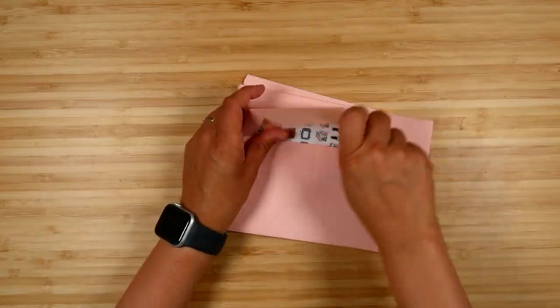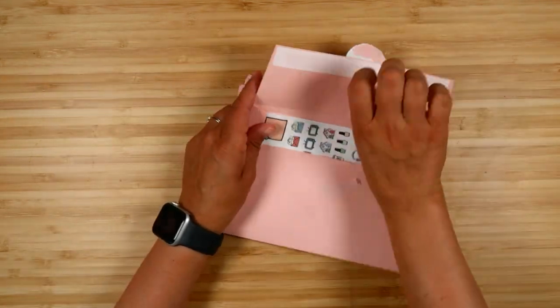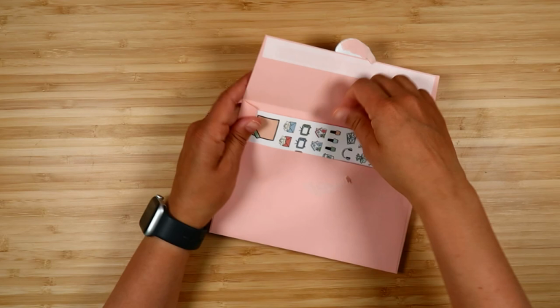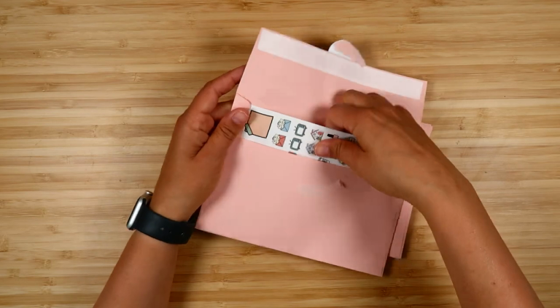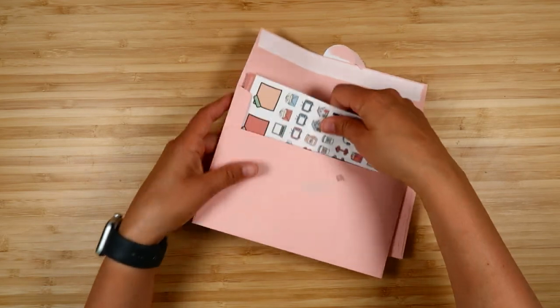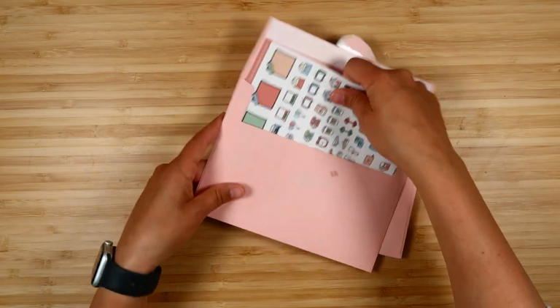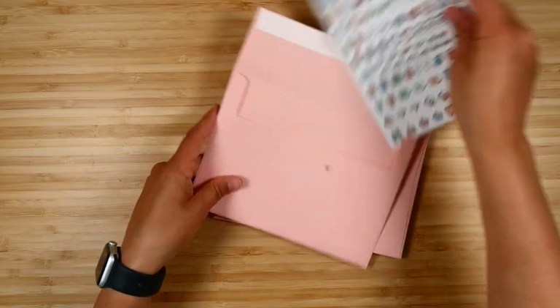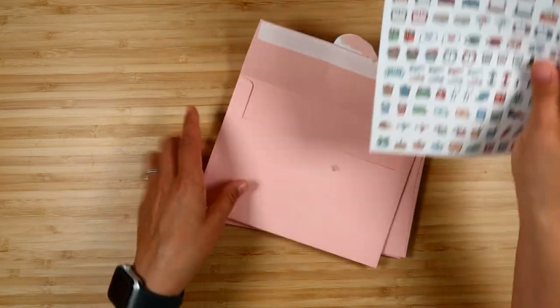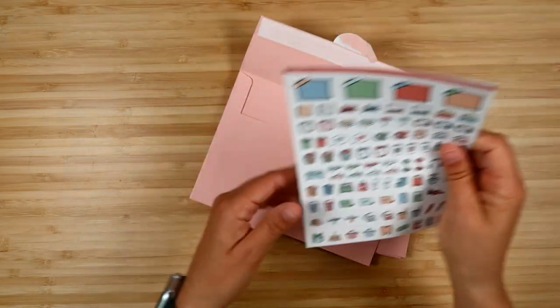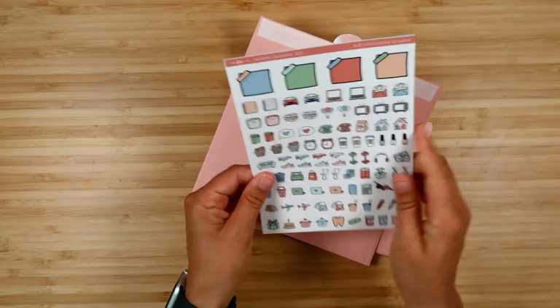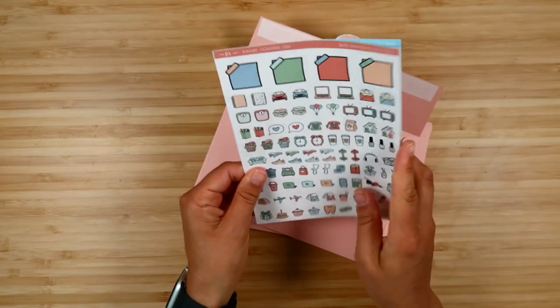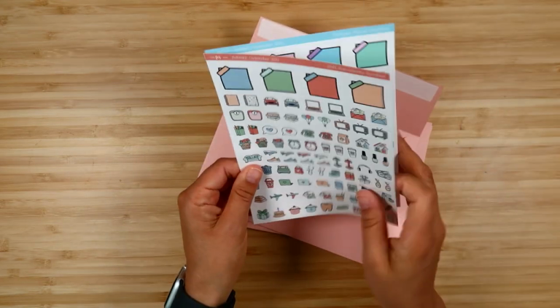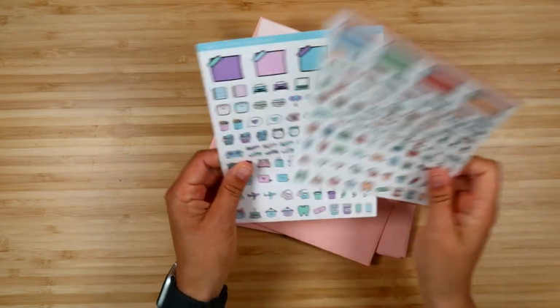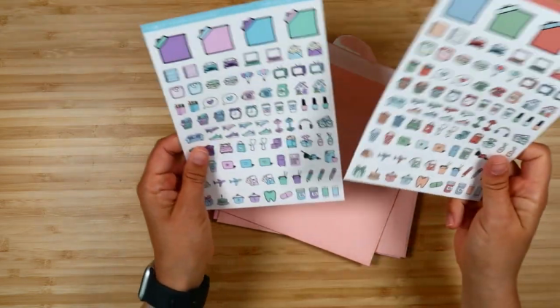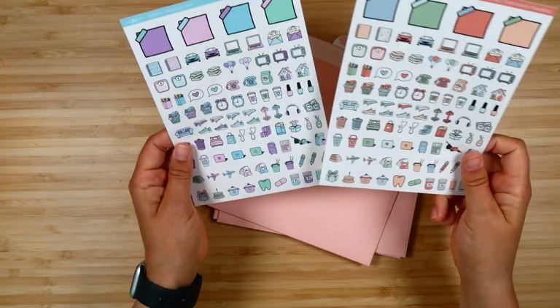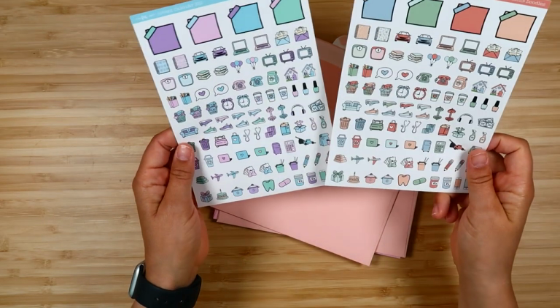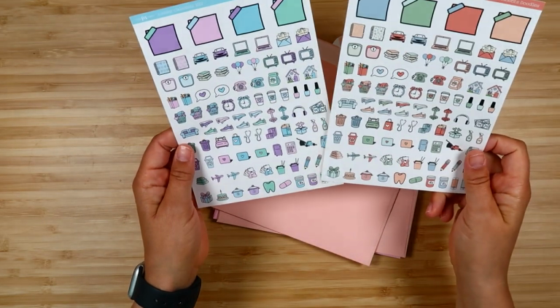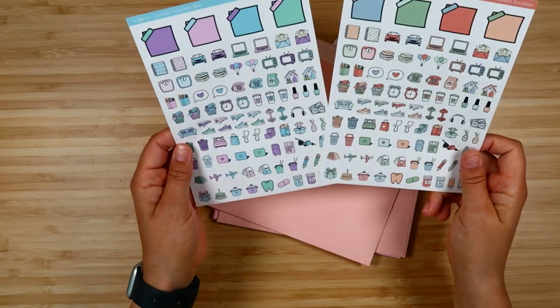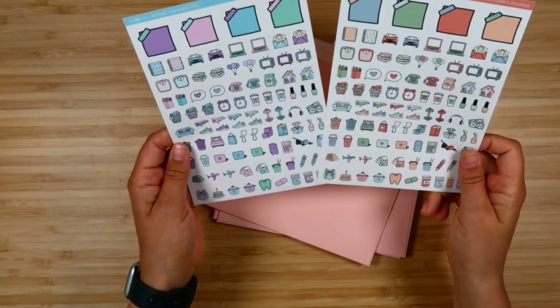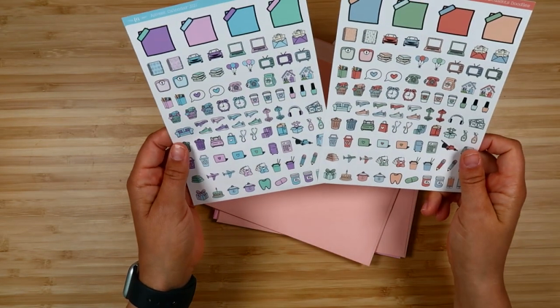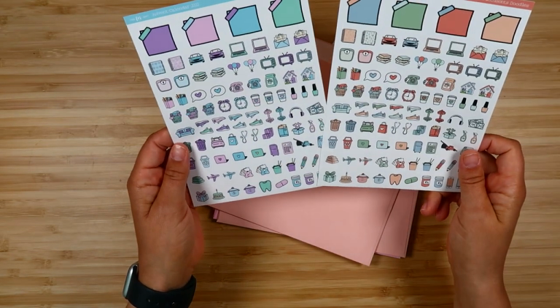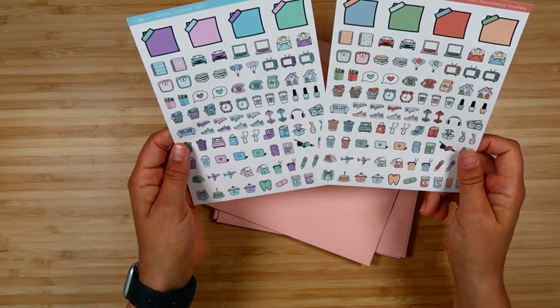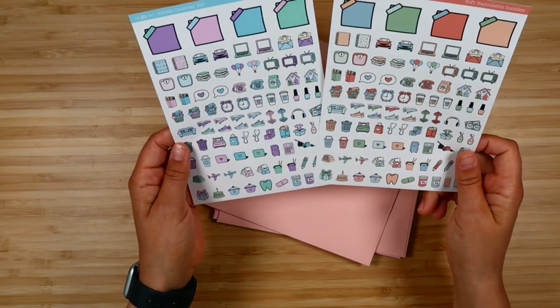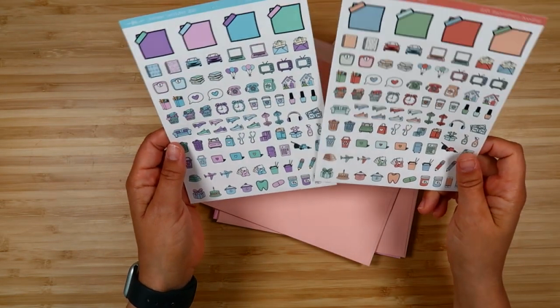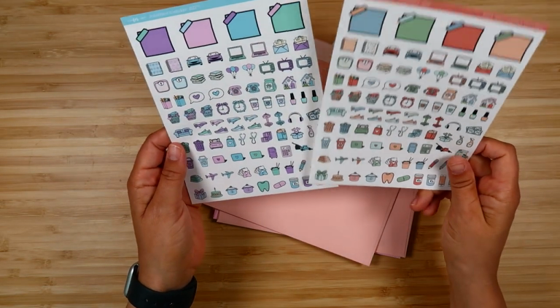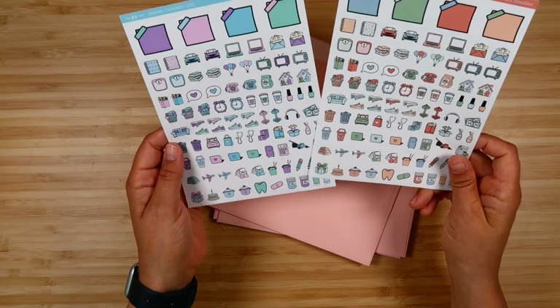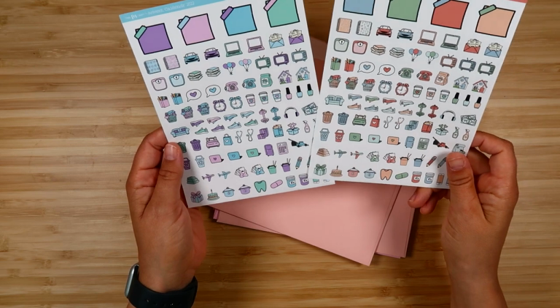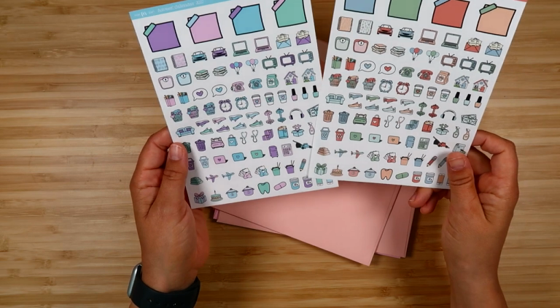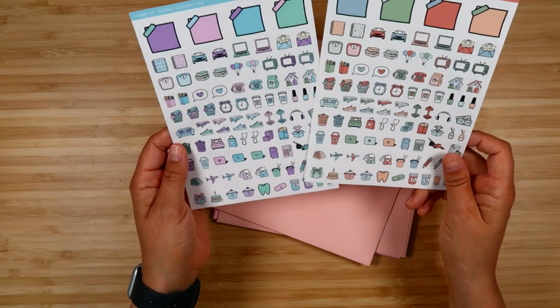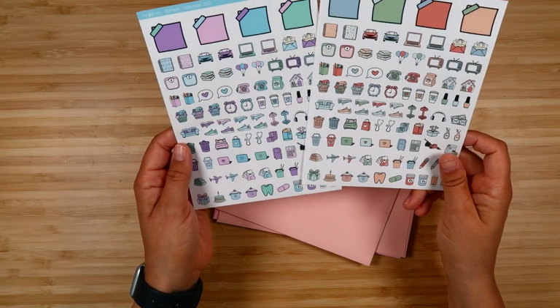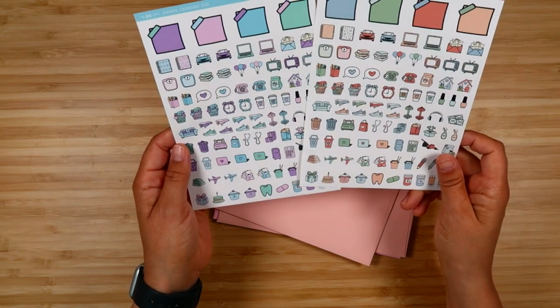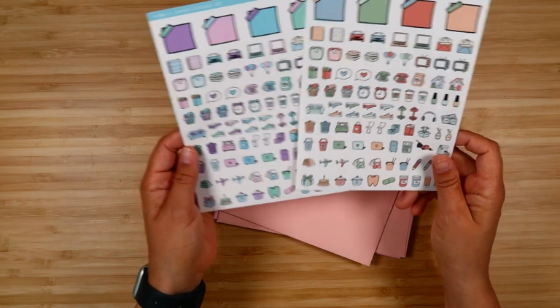Day fourteen, we've got assorted doodles for both kit colorways — just a ton of doodles in those colors.